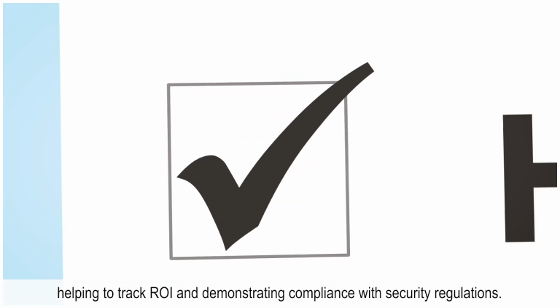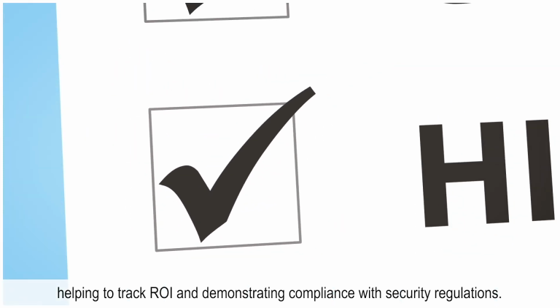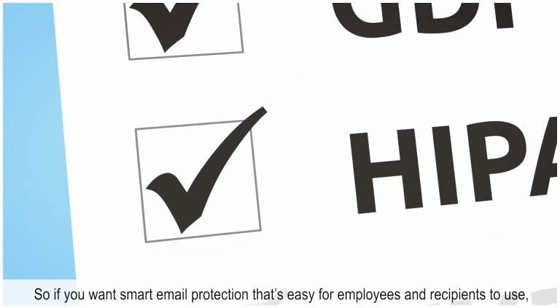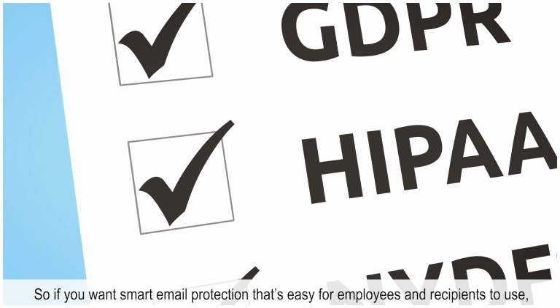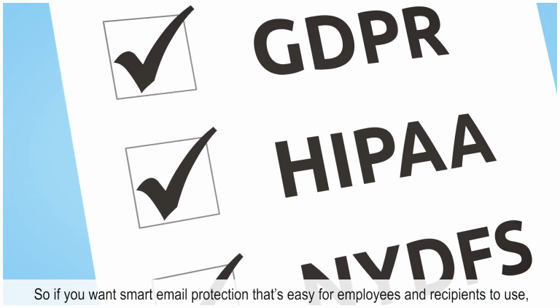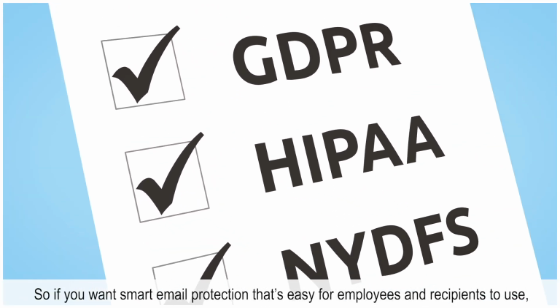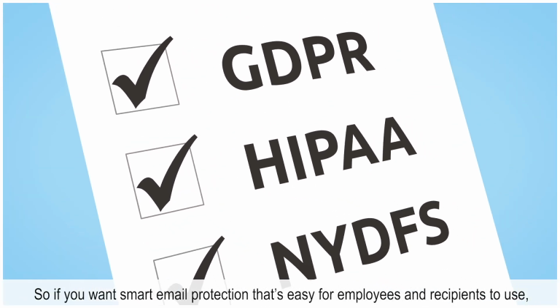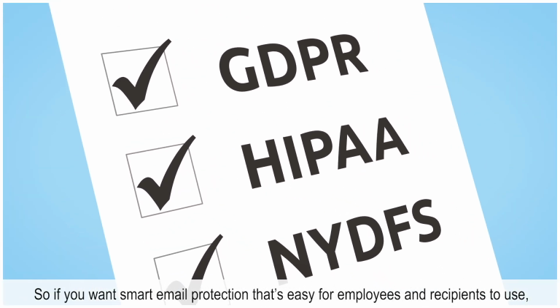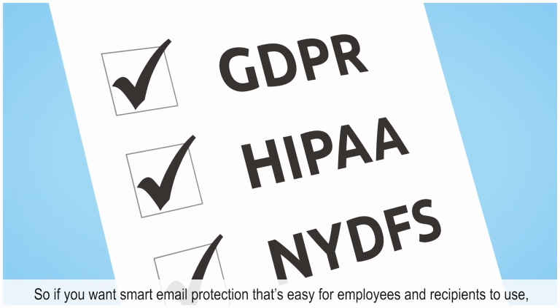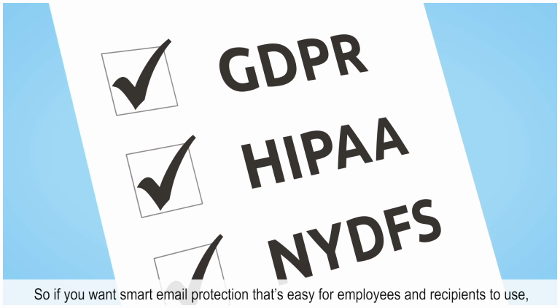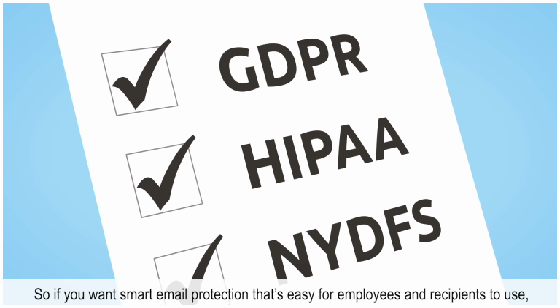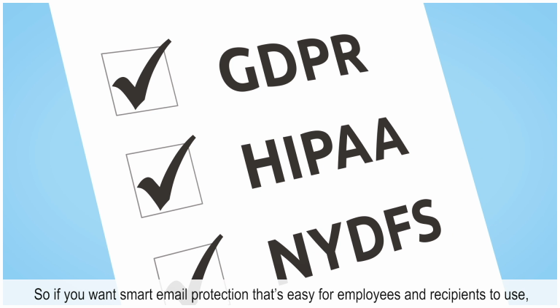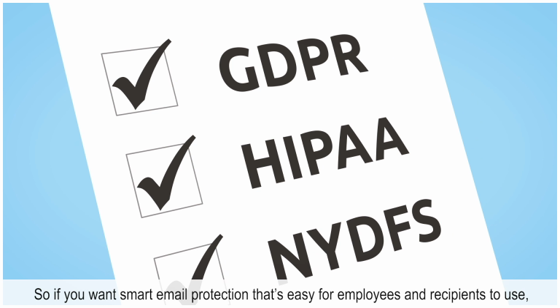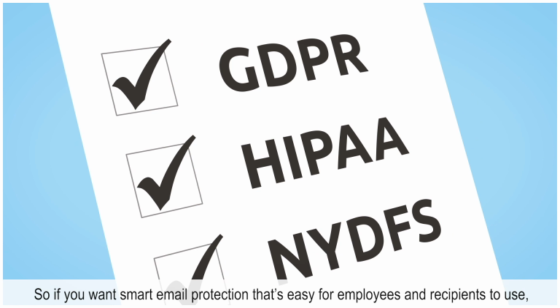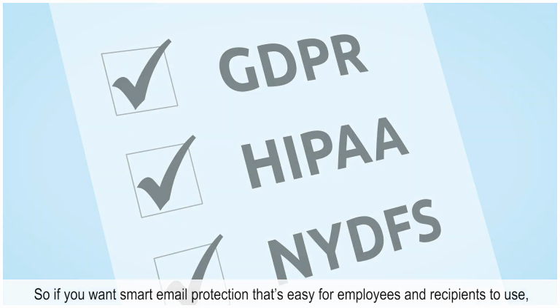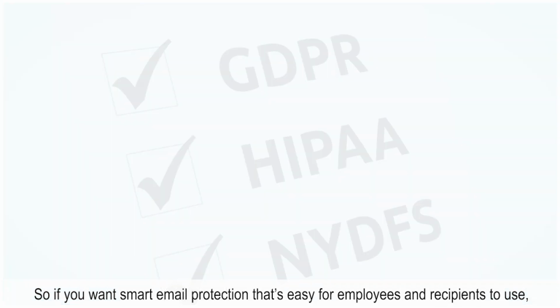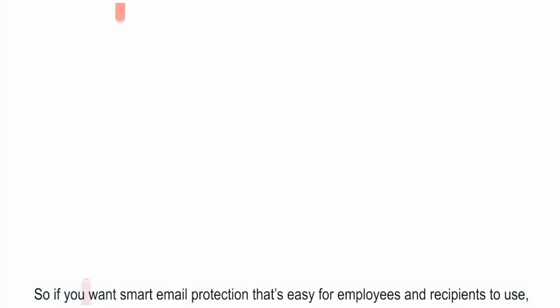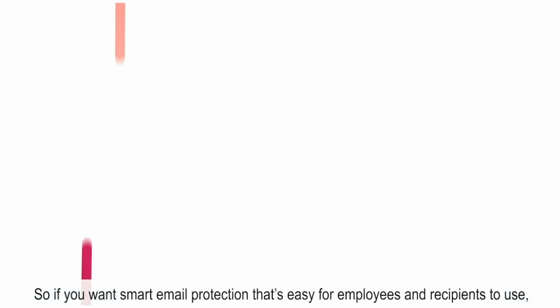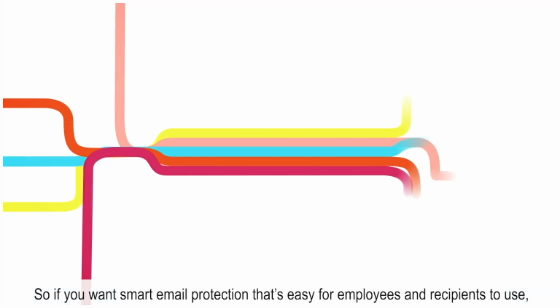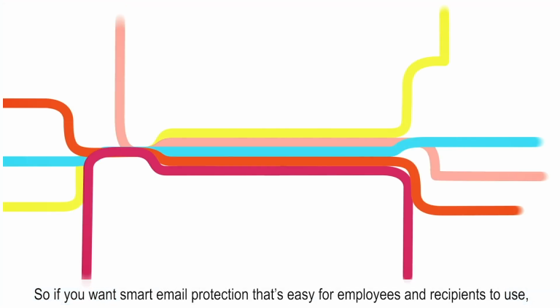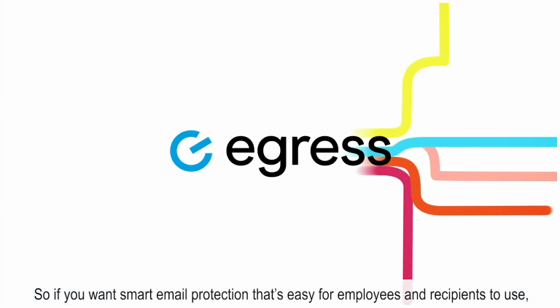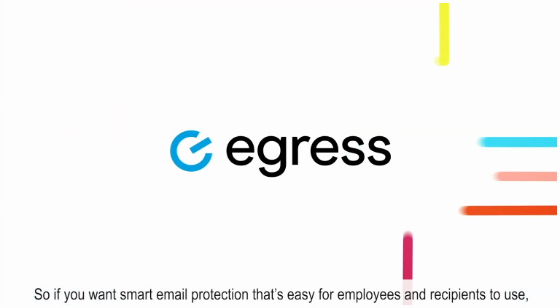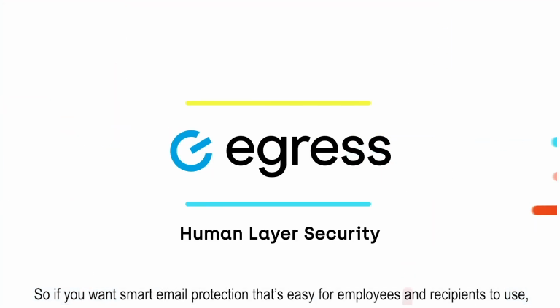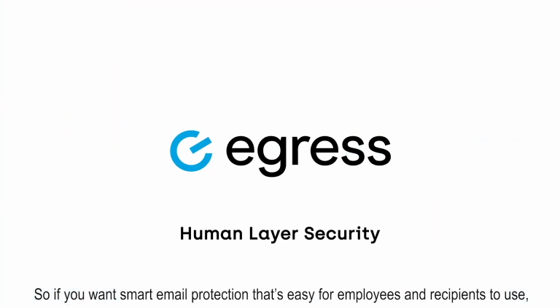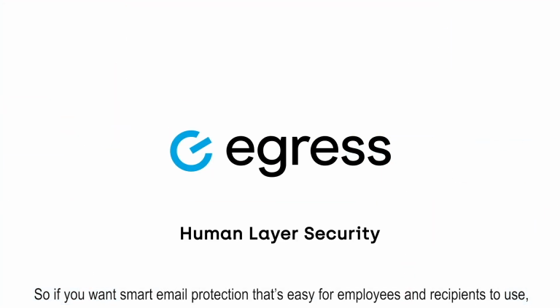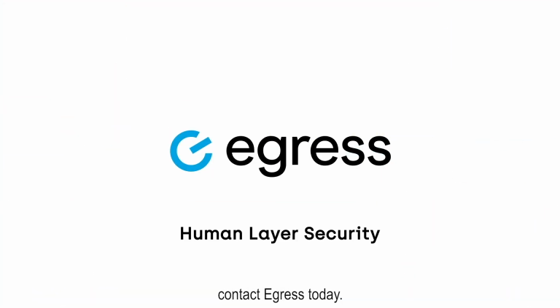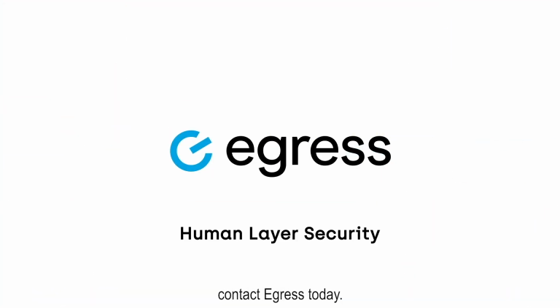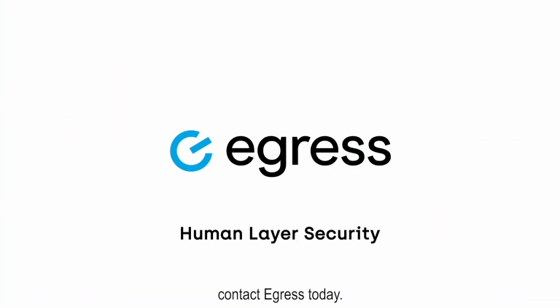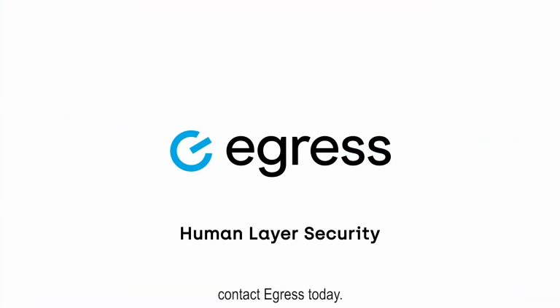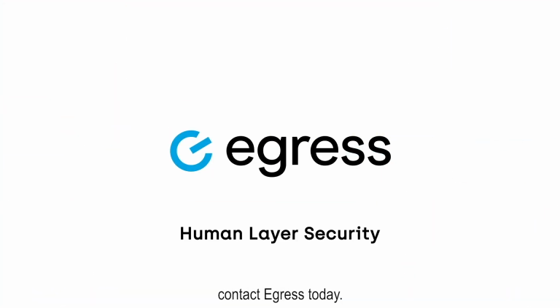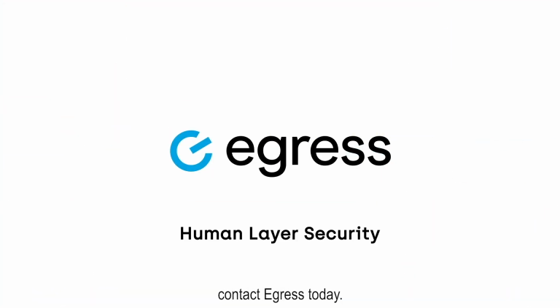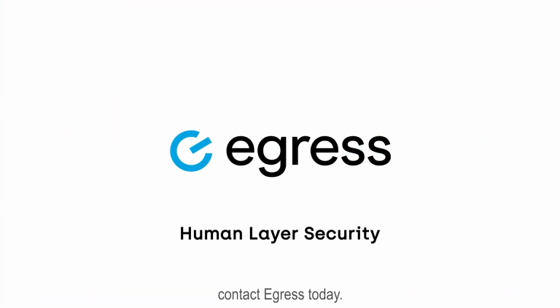So if you want smart email protection that's easy for employees and recipients to use, contact Egress today!